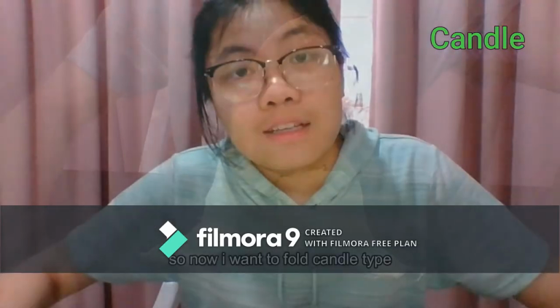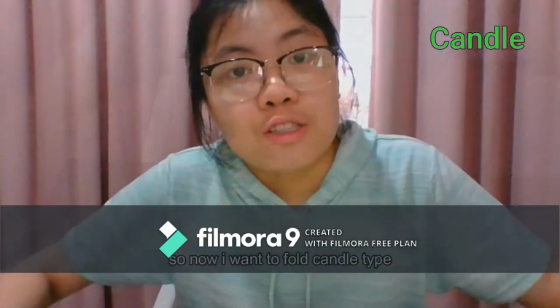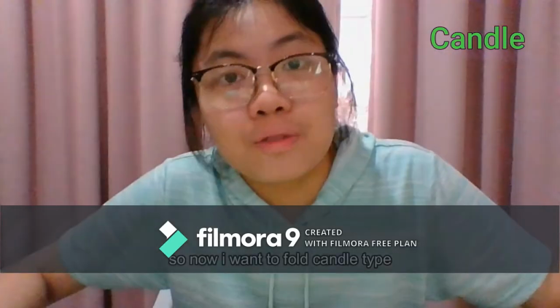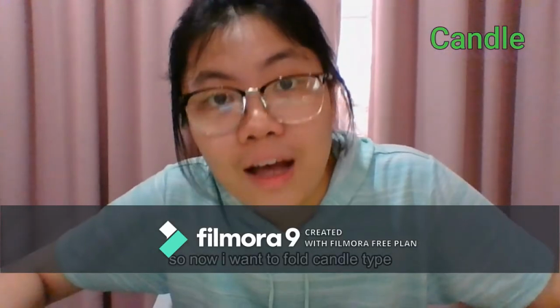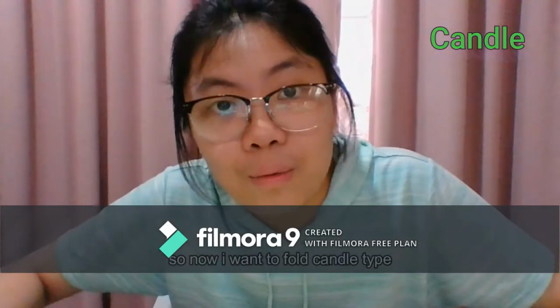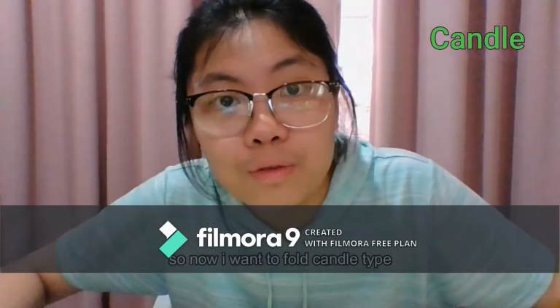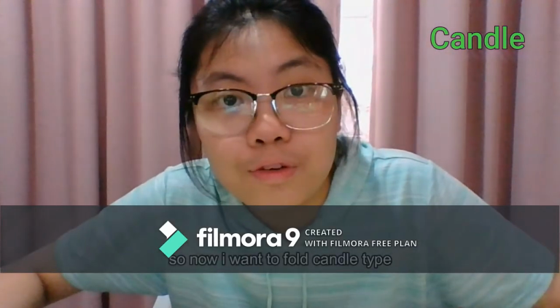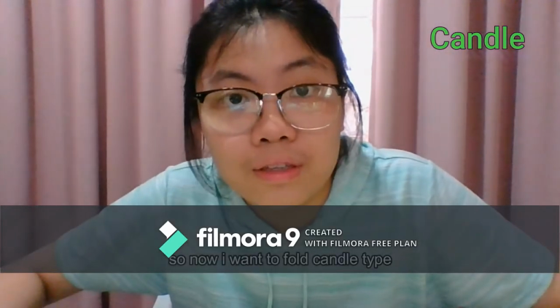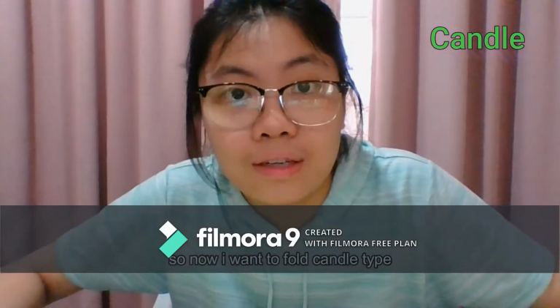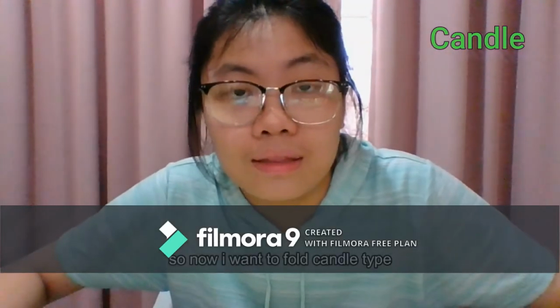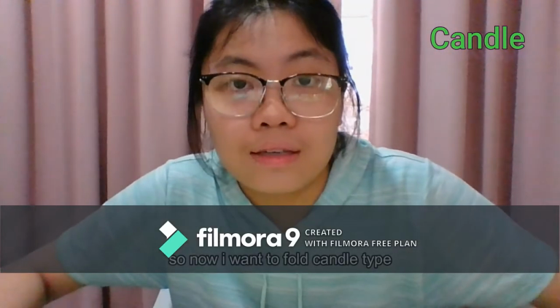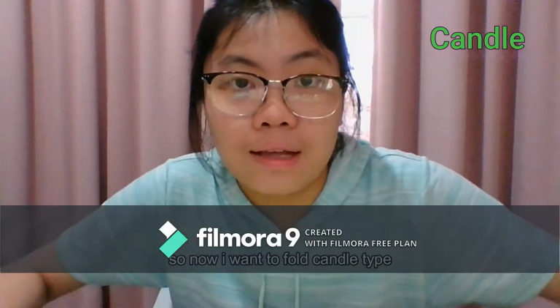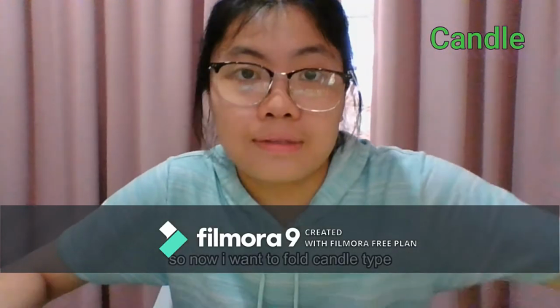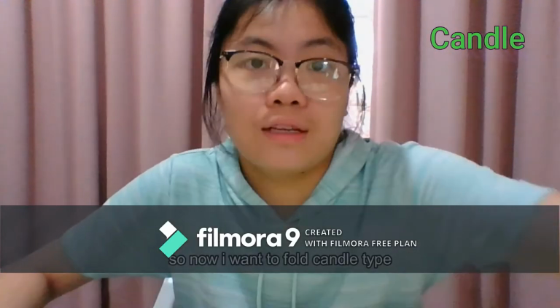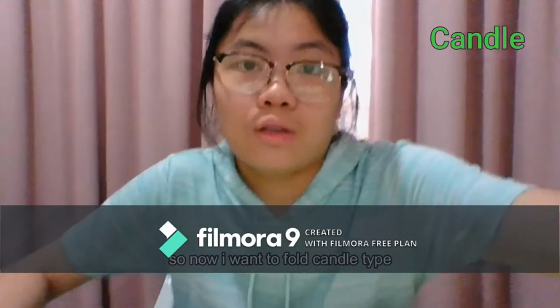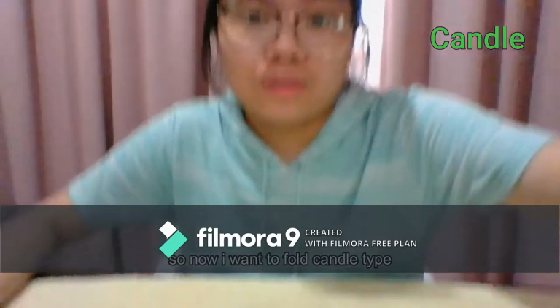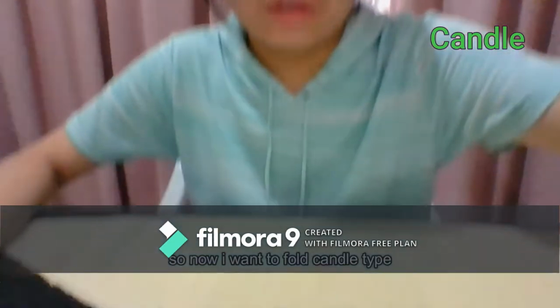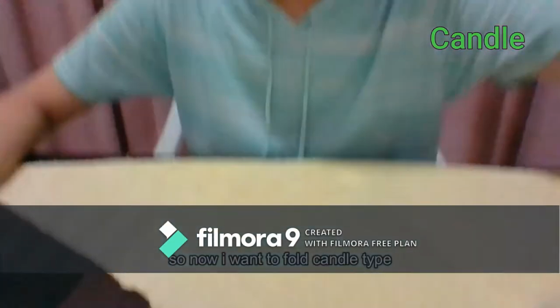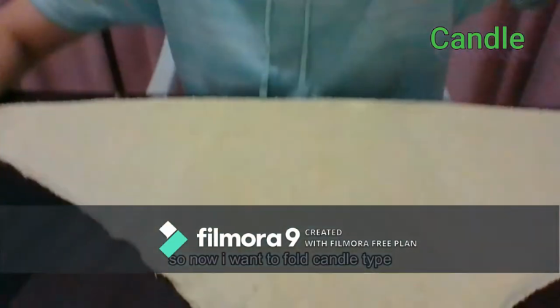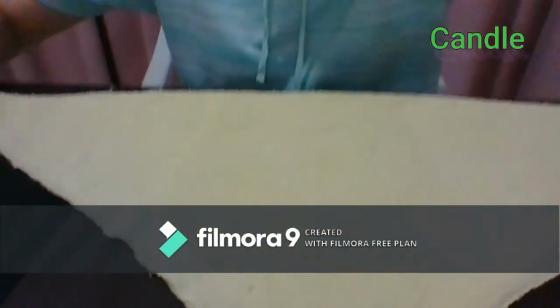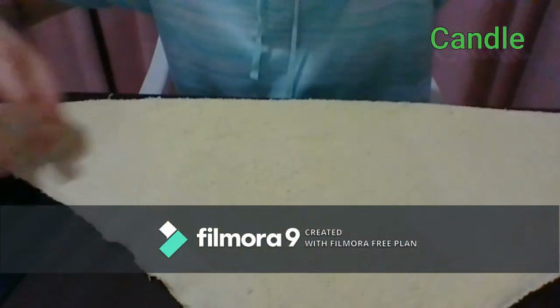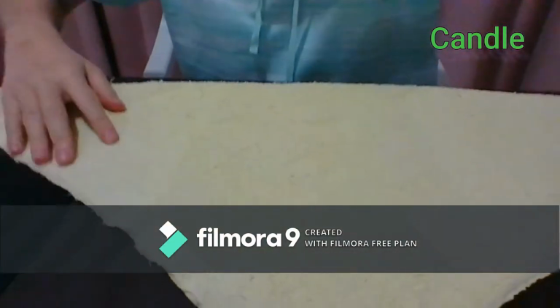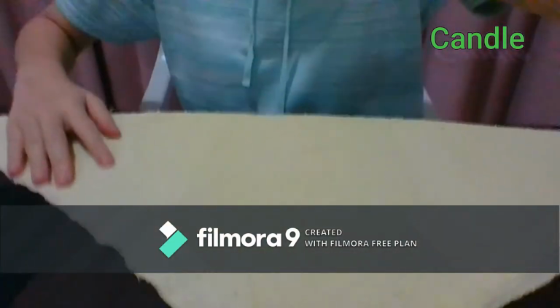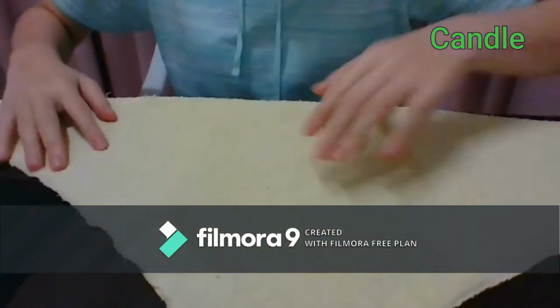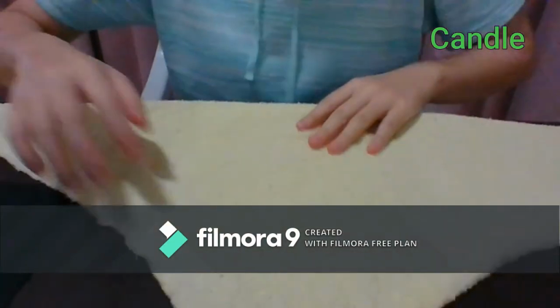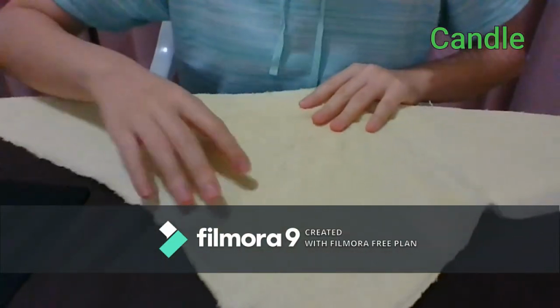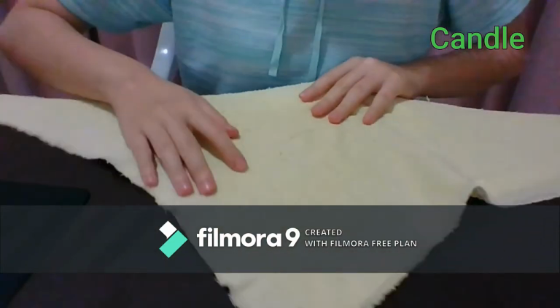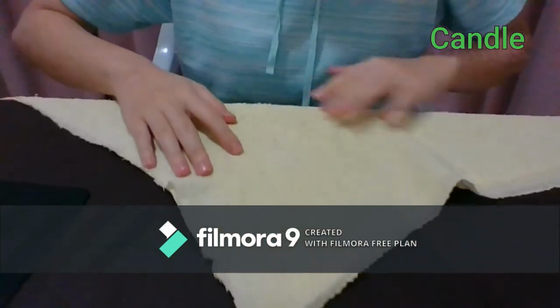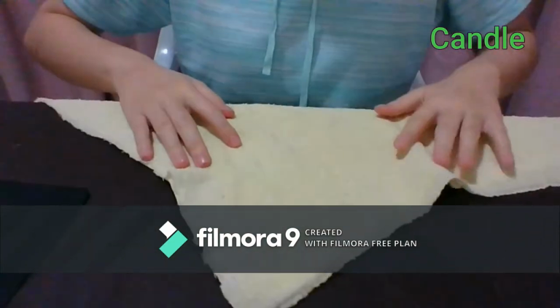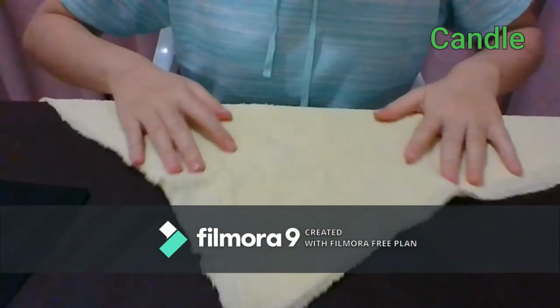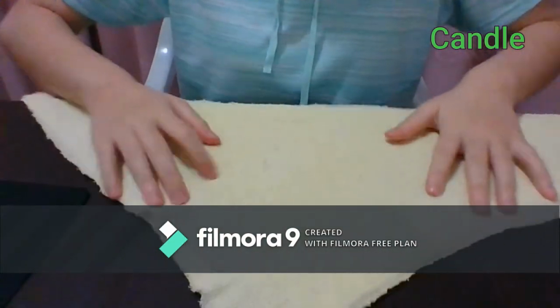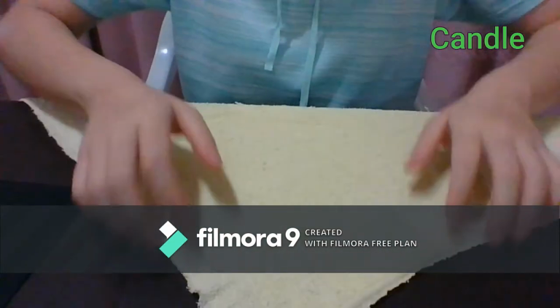So now I want to fold the candle type. Fold the triangle like this.